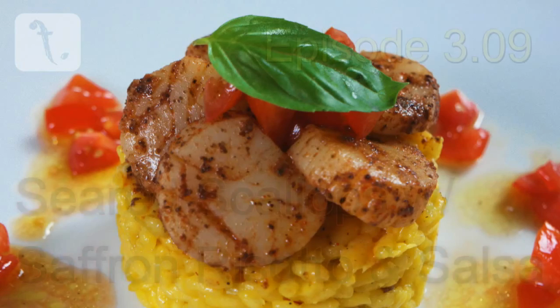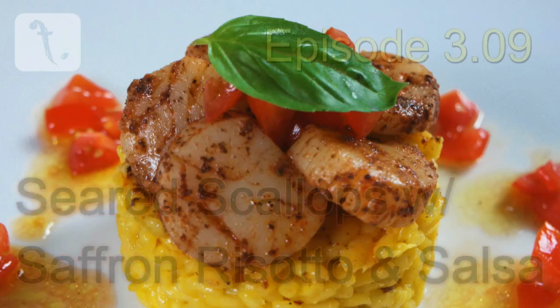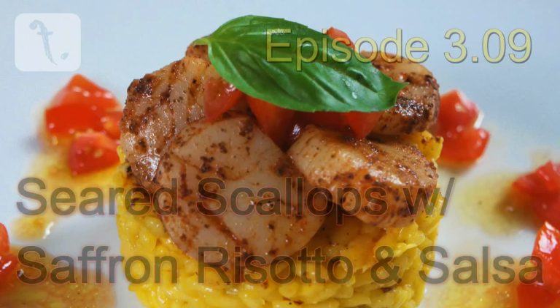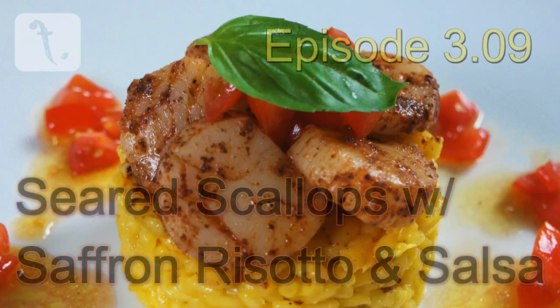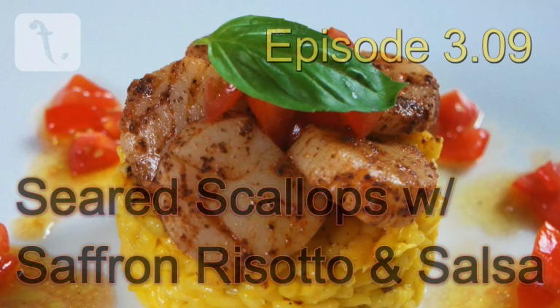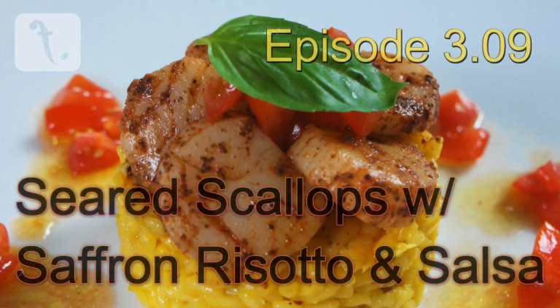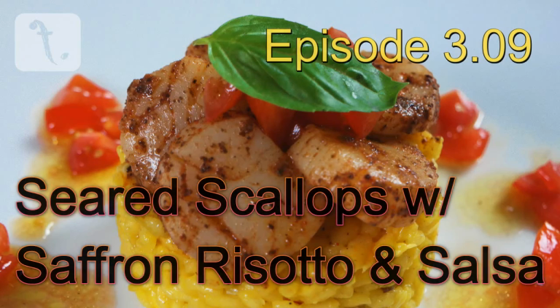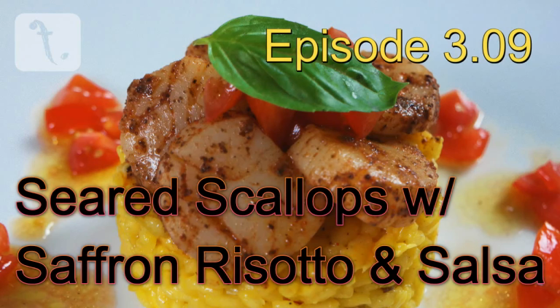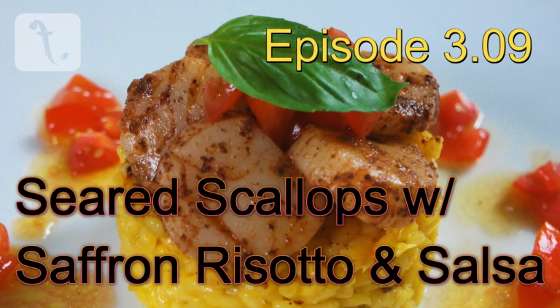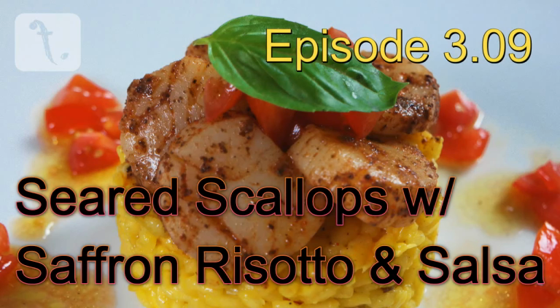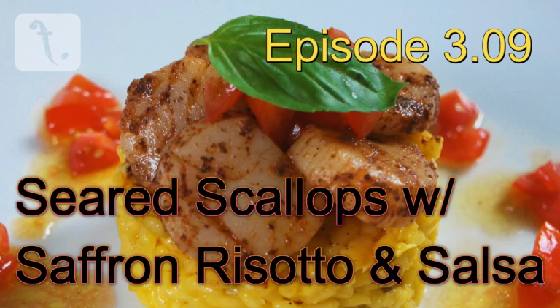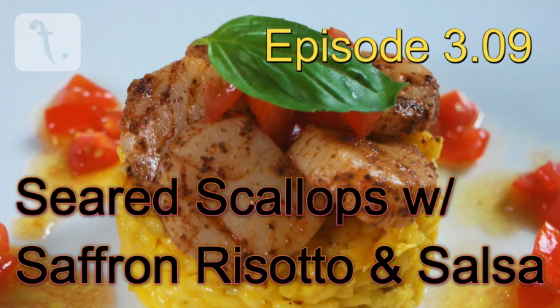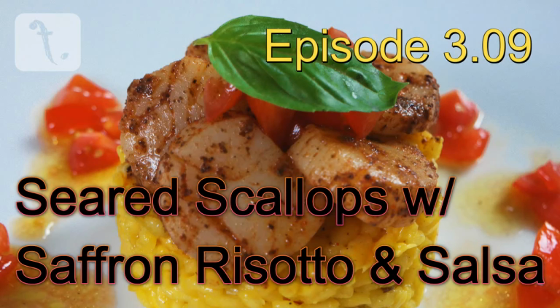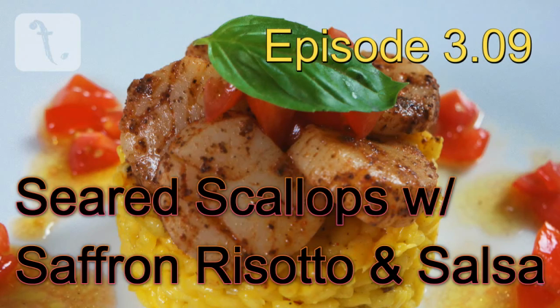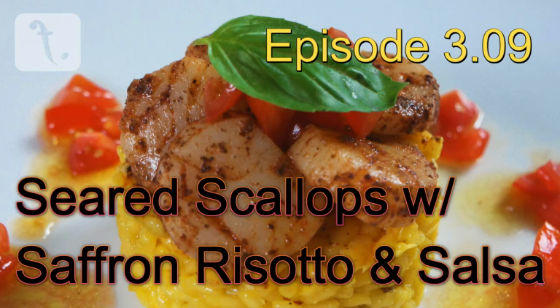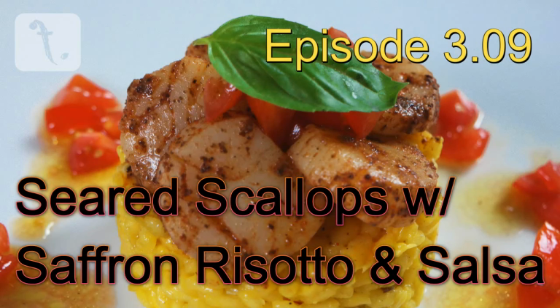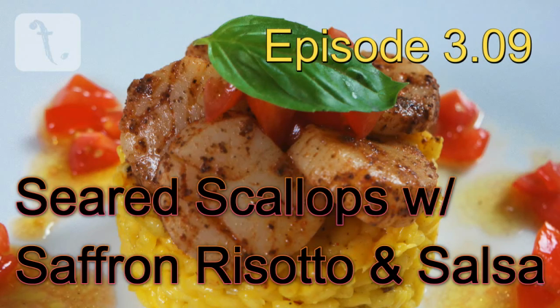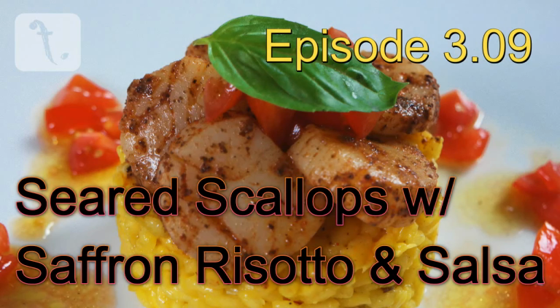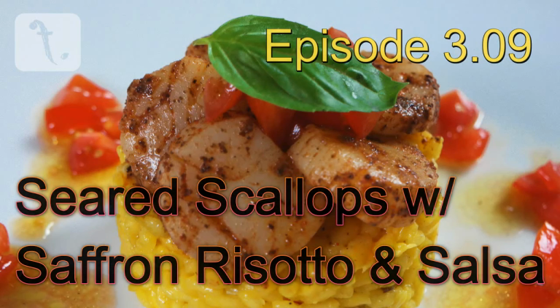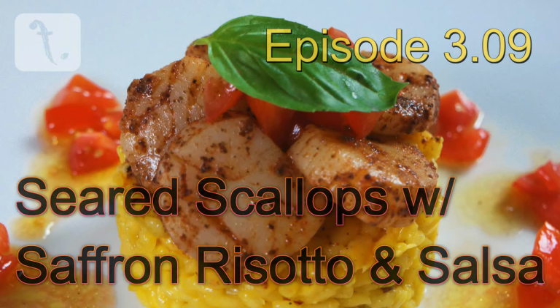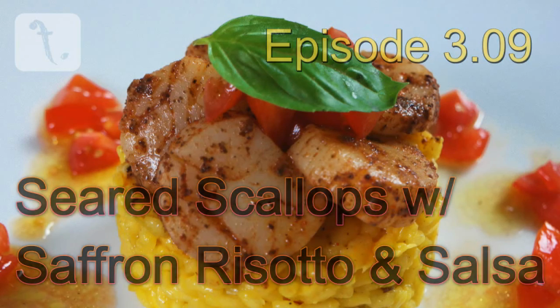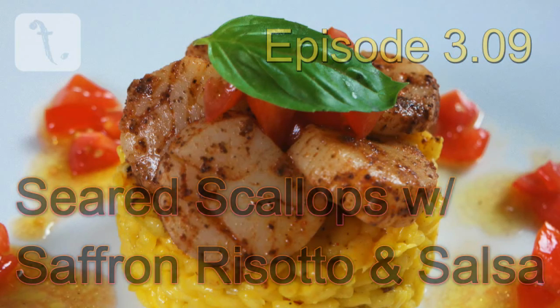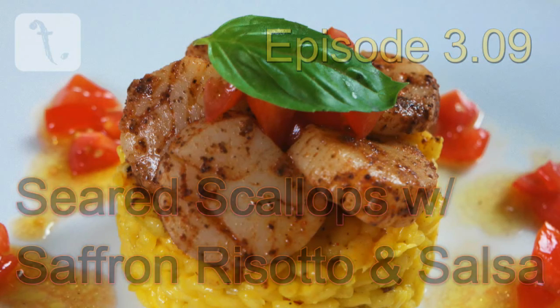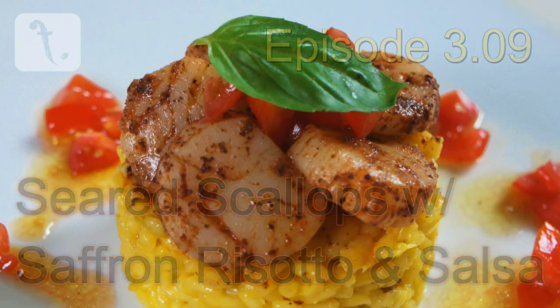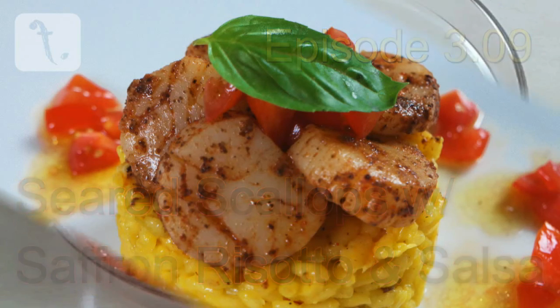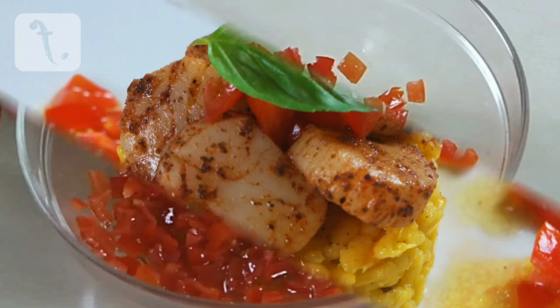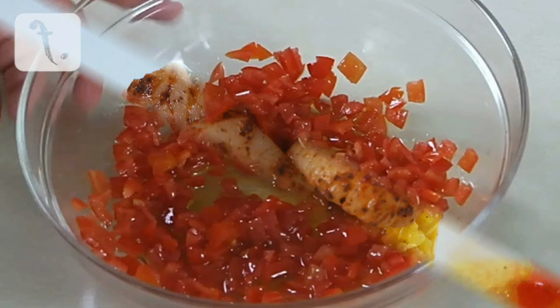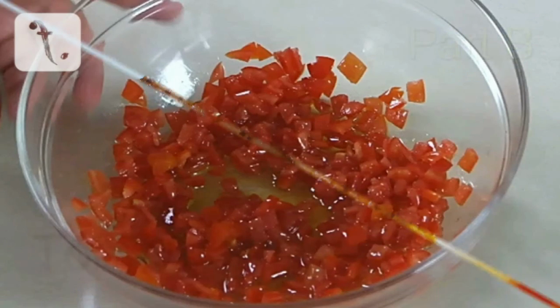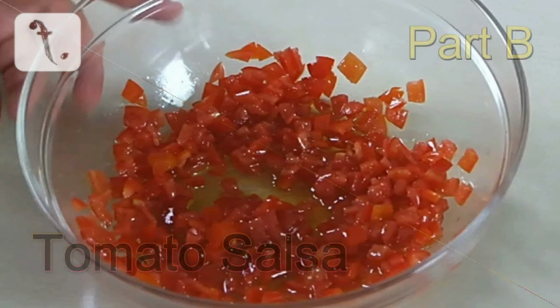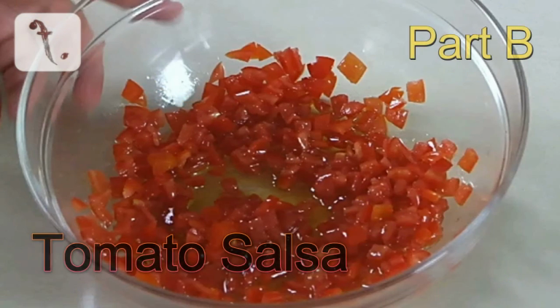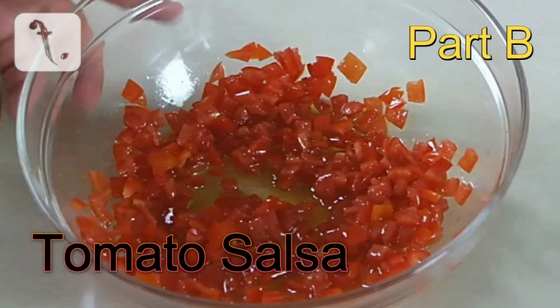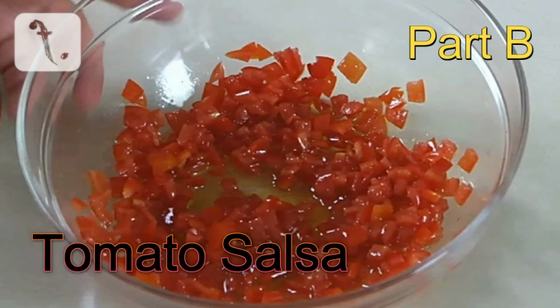Welcome to Food Point. This week's recipe is for seared scallops with saffron risotto and salsa.